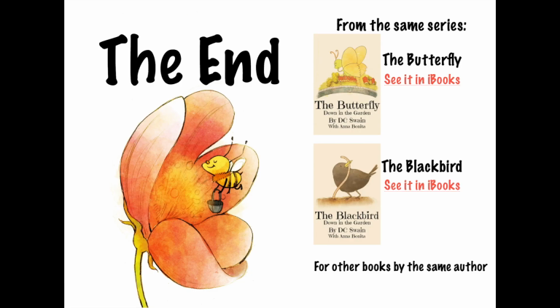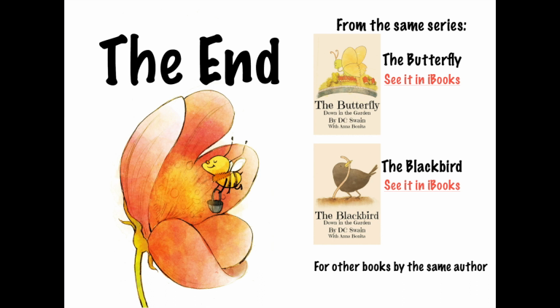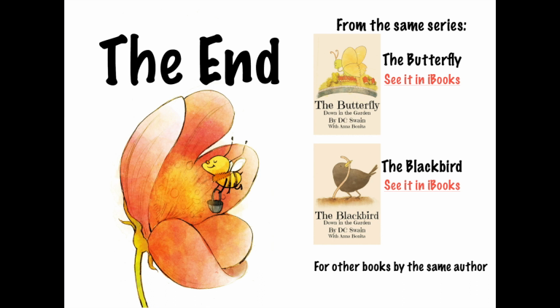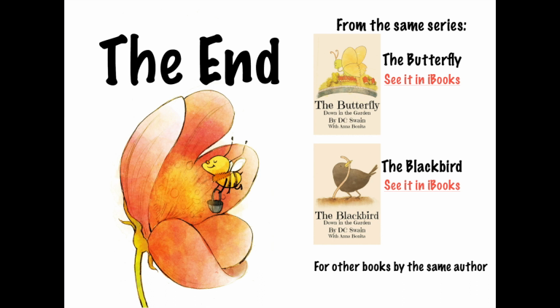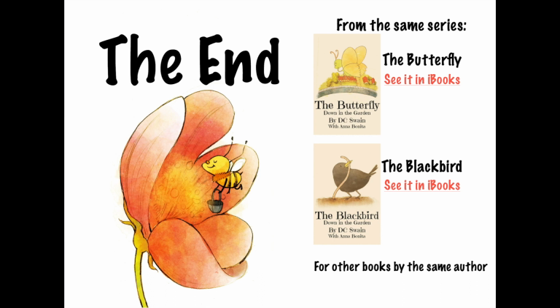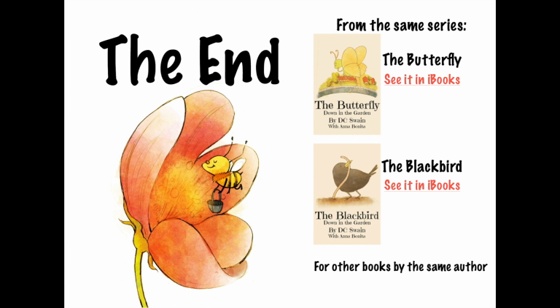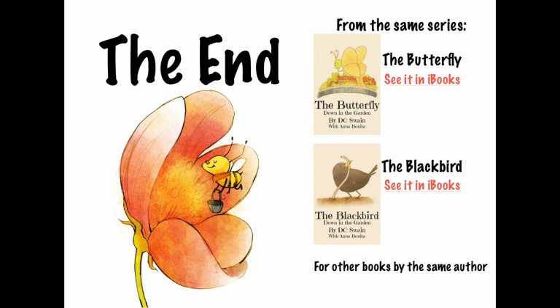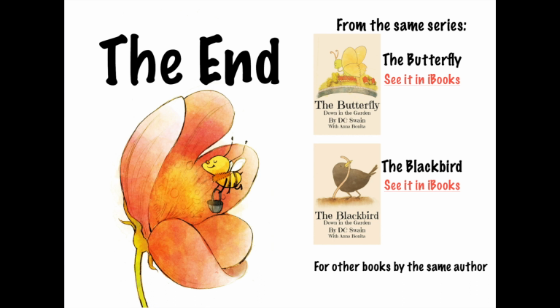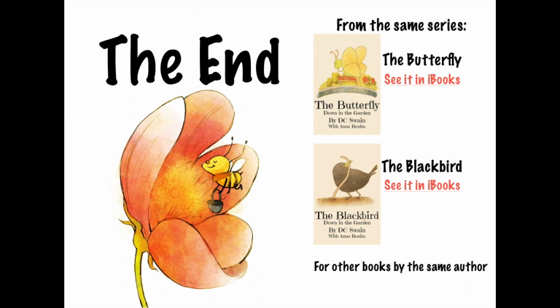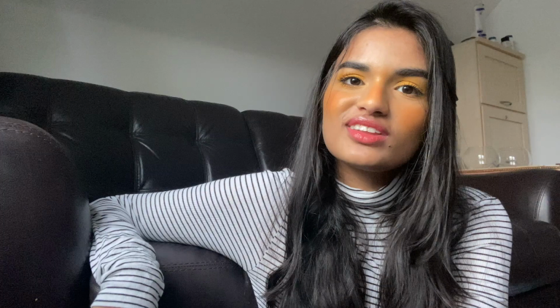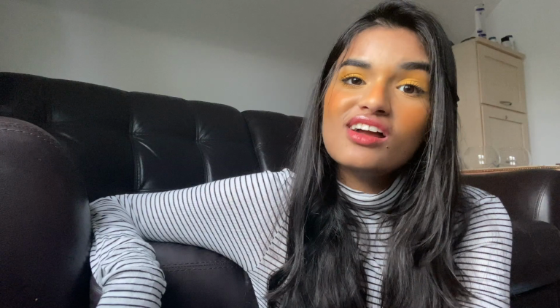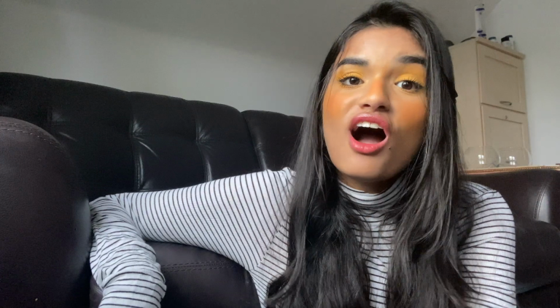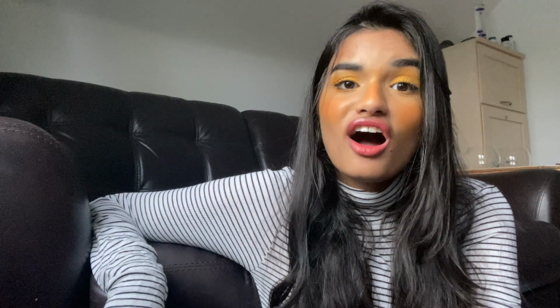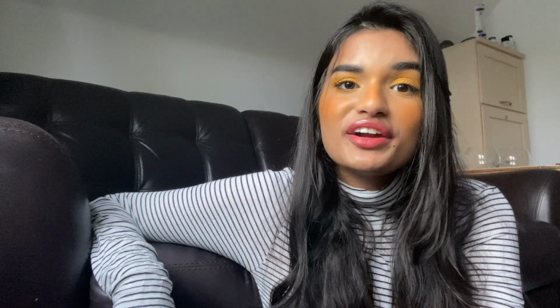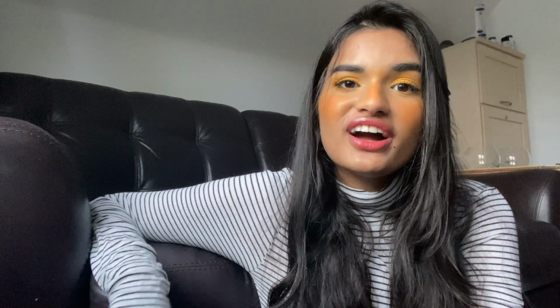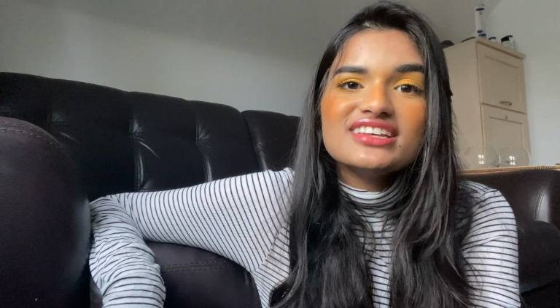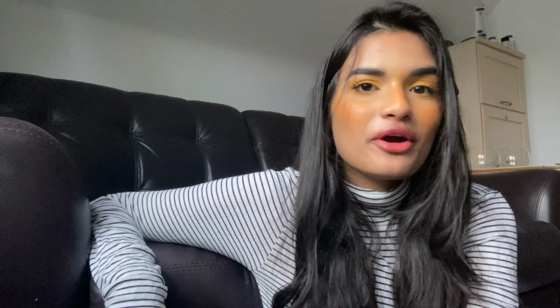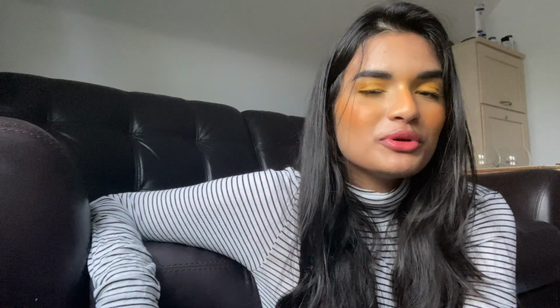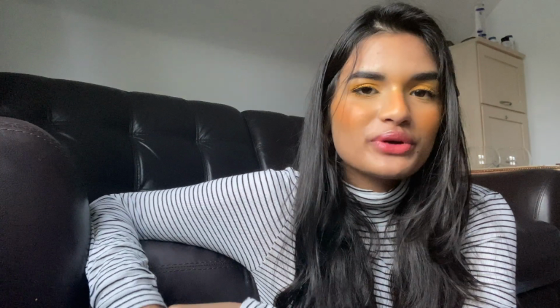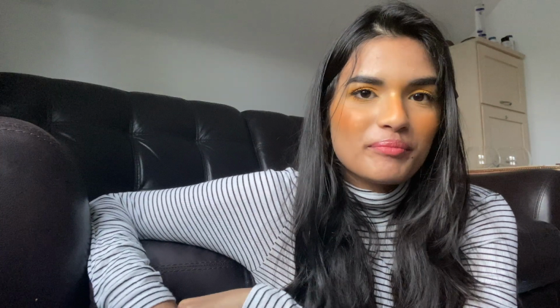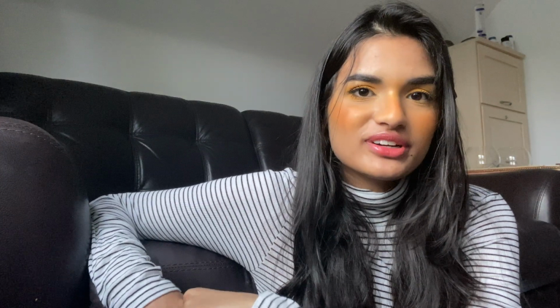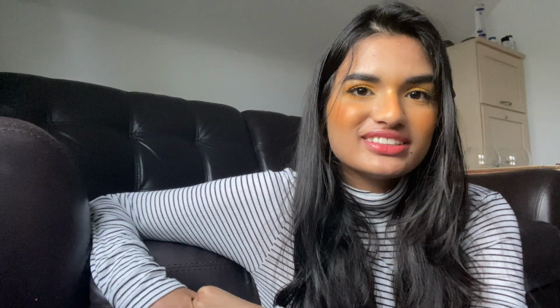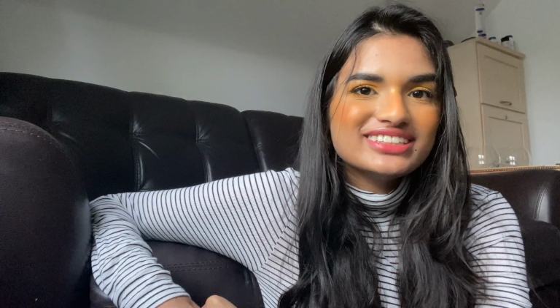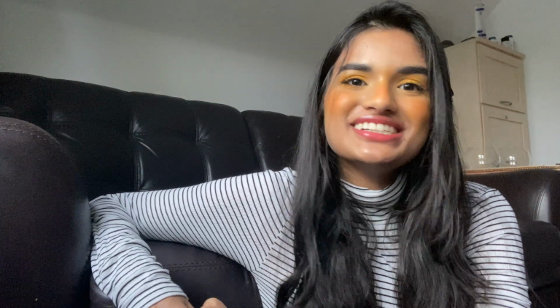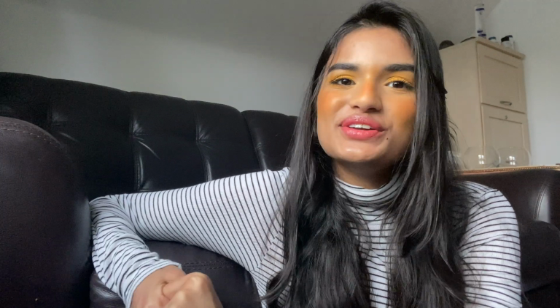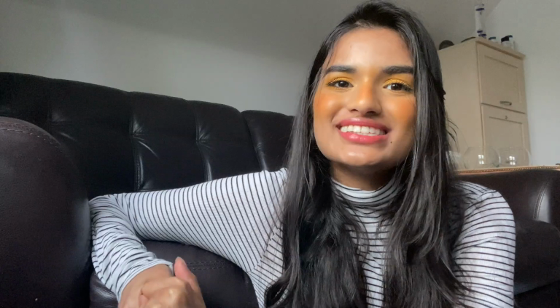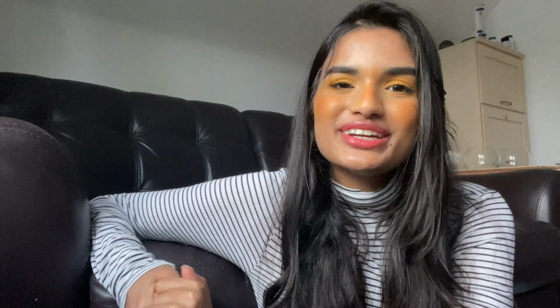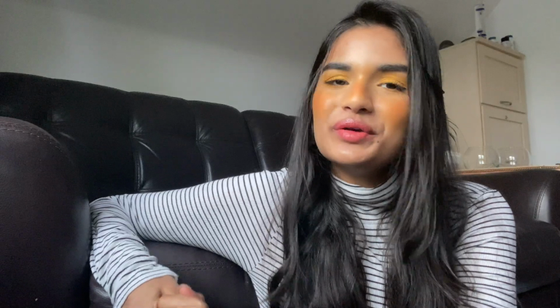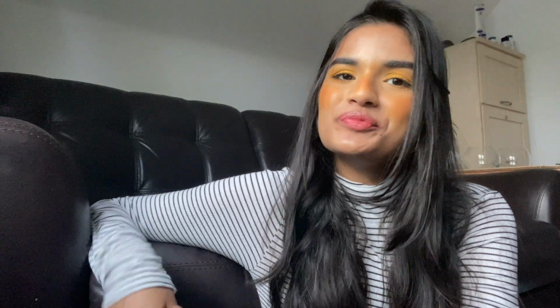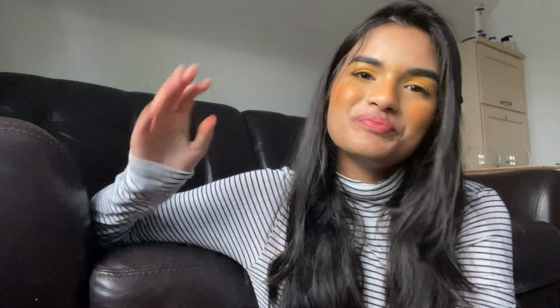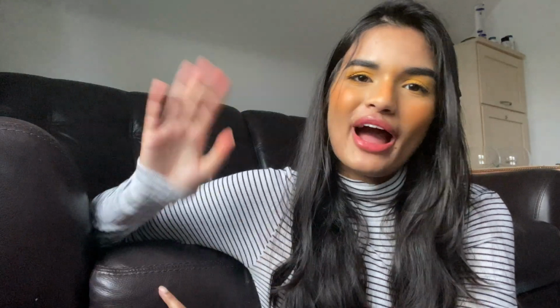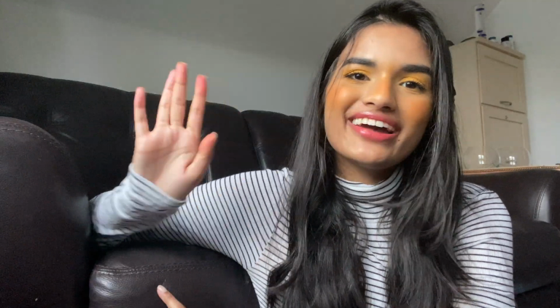The End. Alright you guys, I hope you enjoyed that book. See you guys later. Bye!